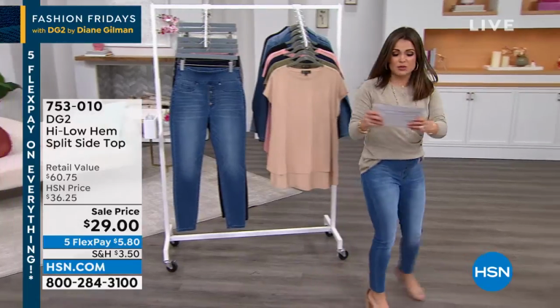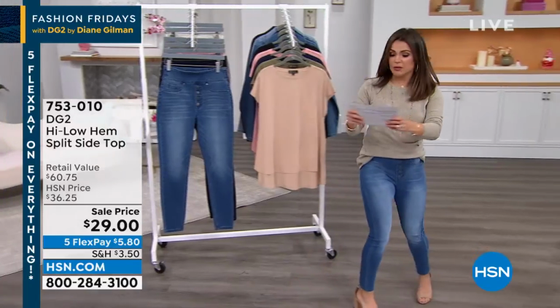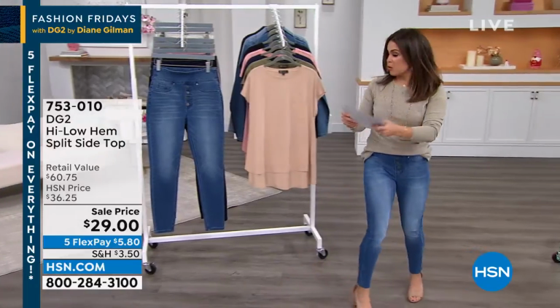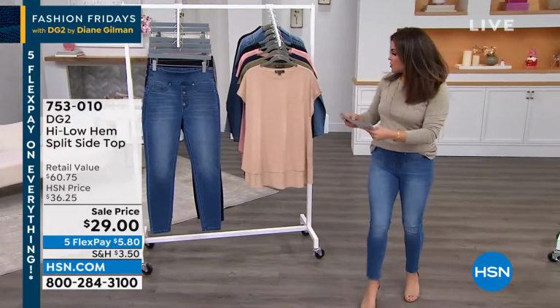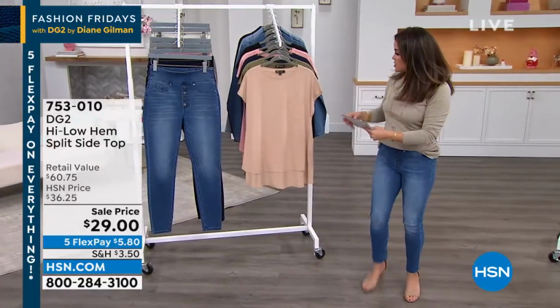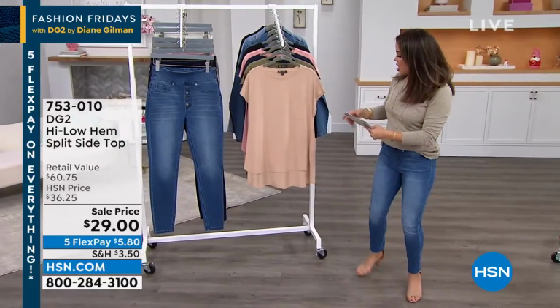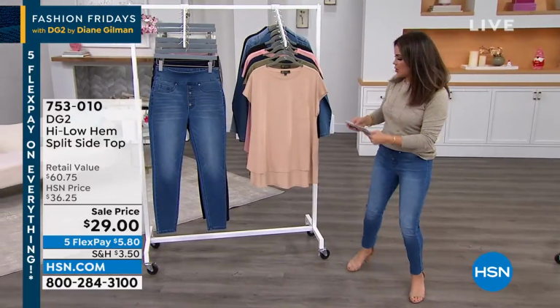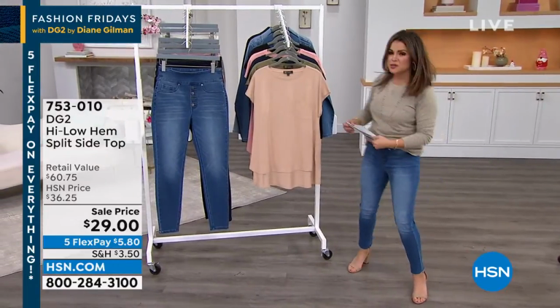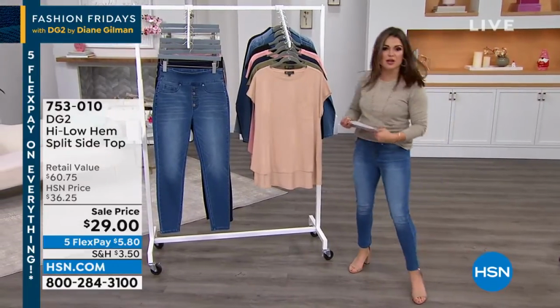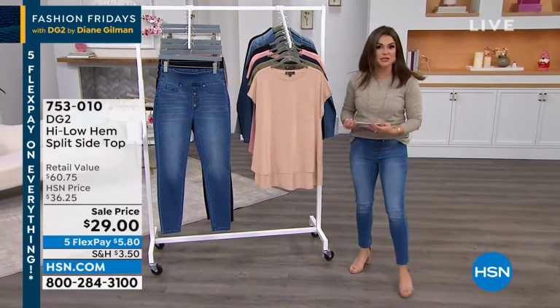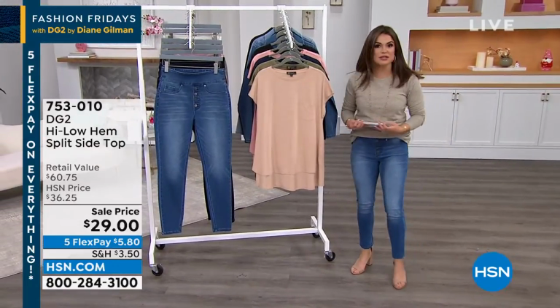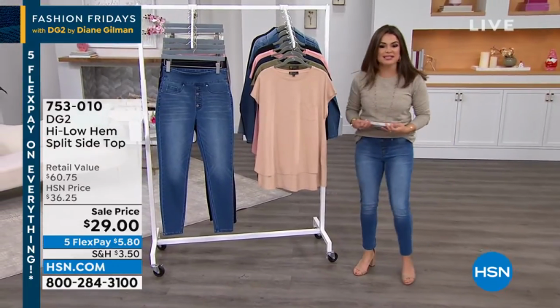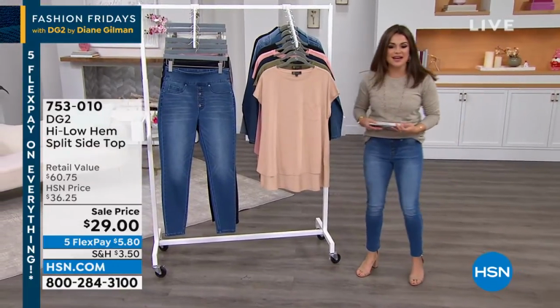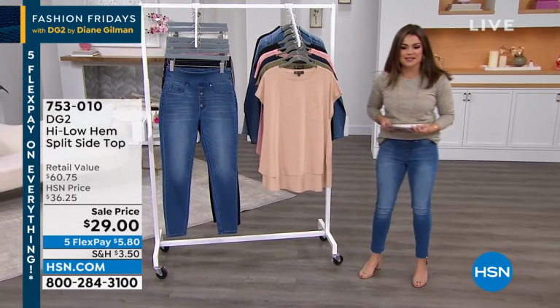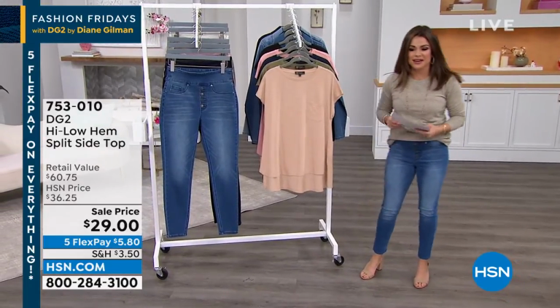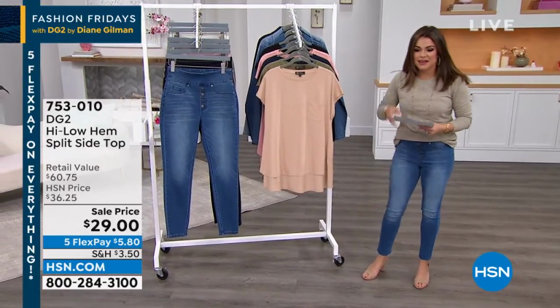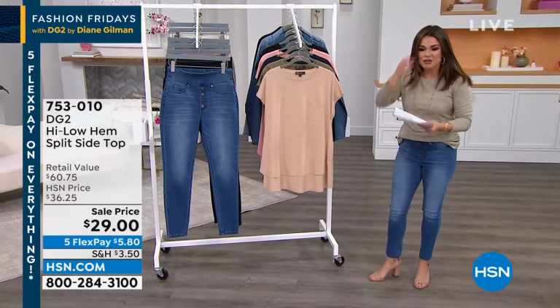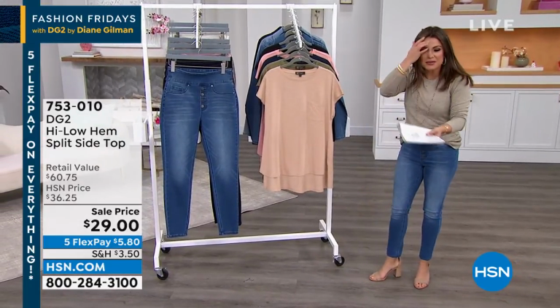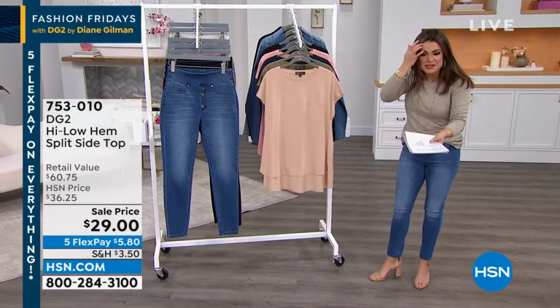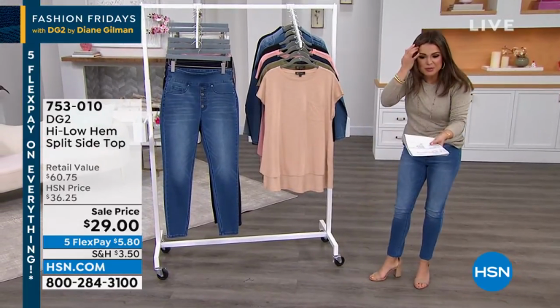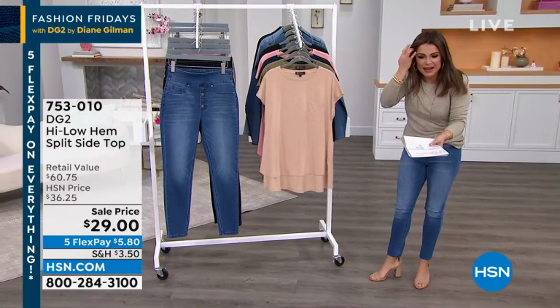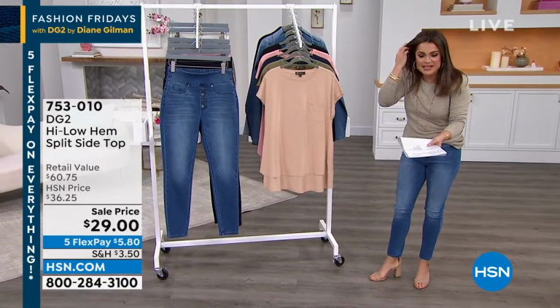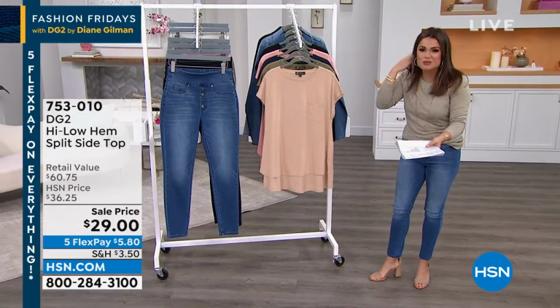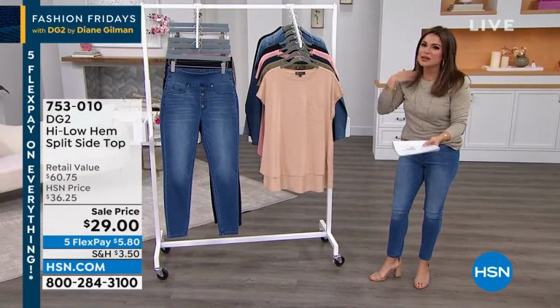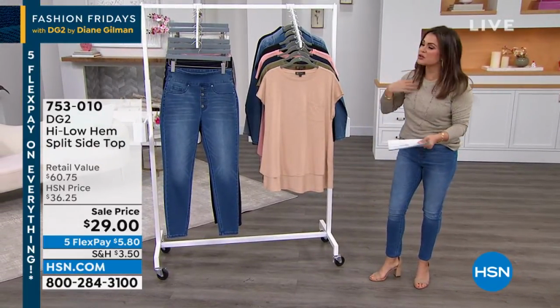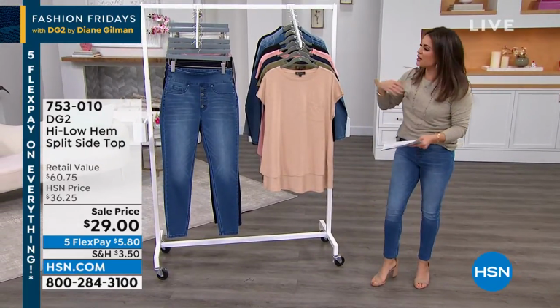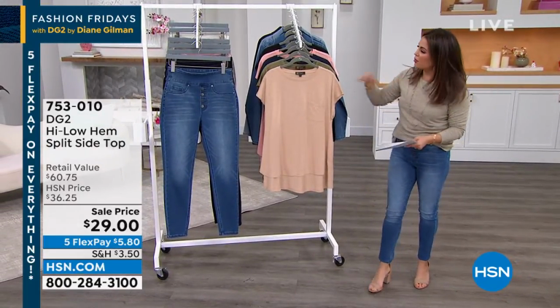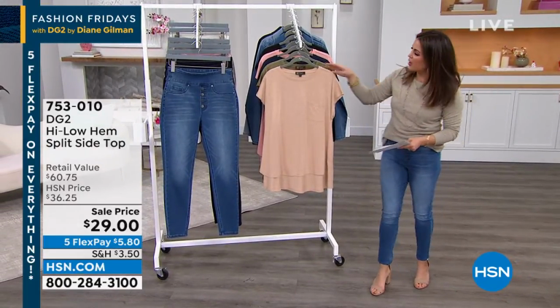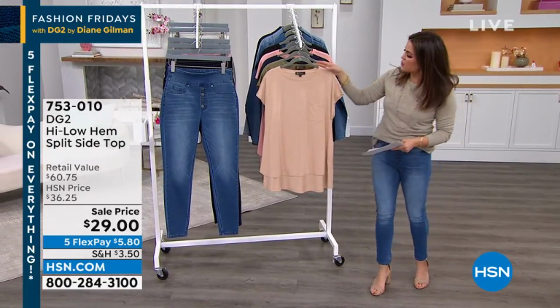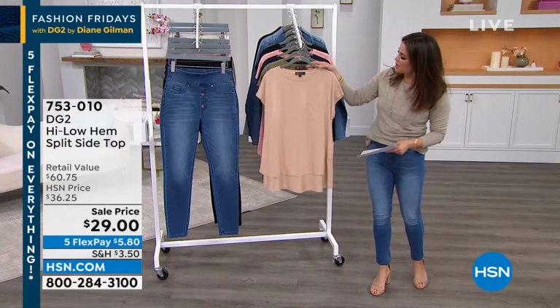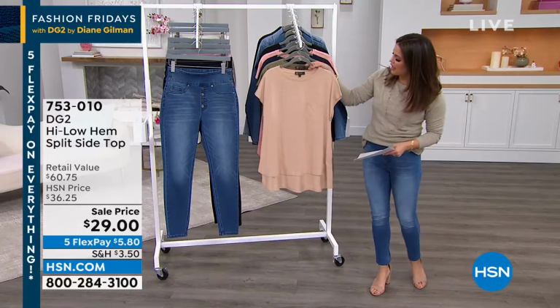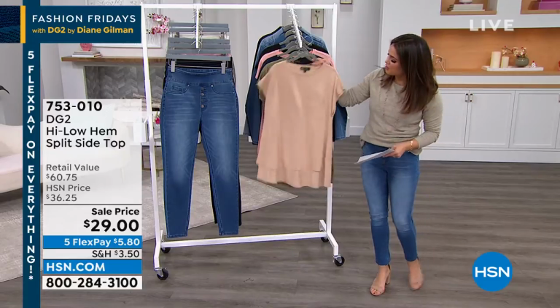What do we have? Oh, this top. Oh, this top is fantastic. Look at this price. What an incredible hour we have.